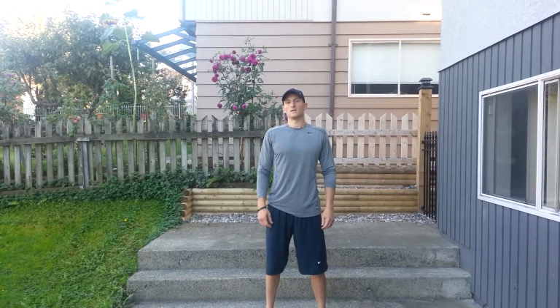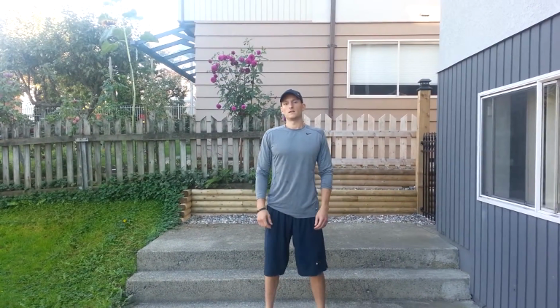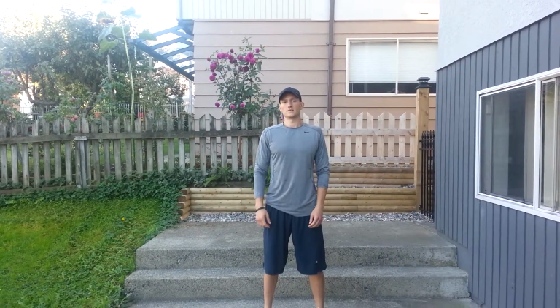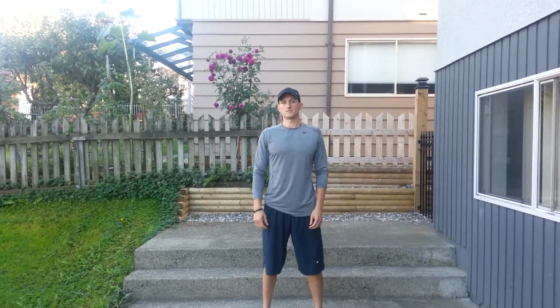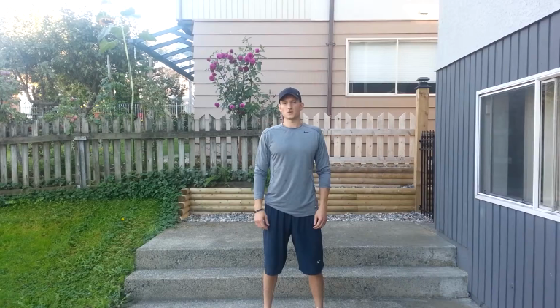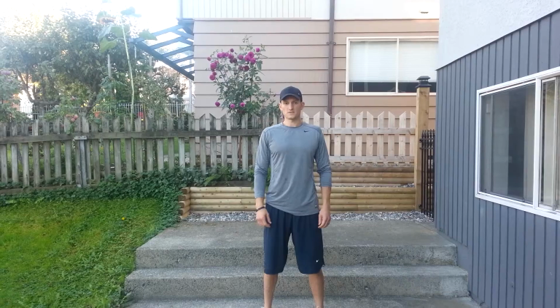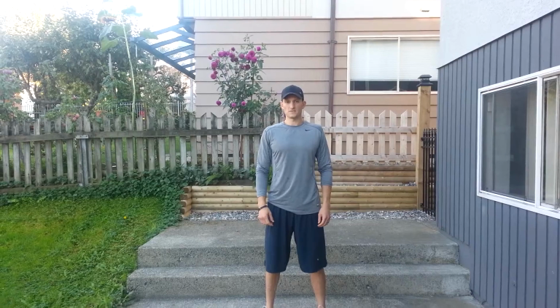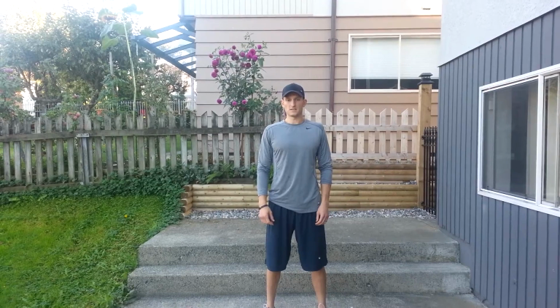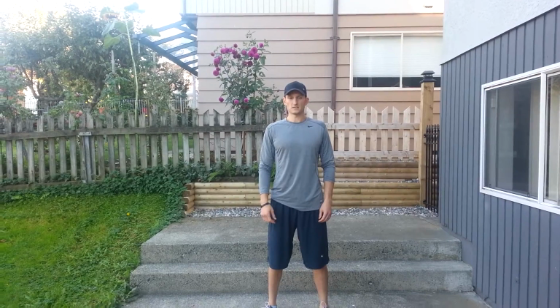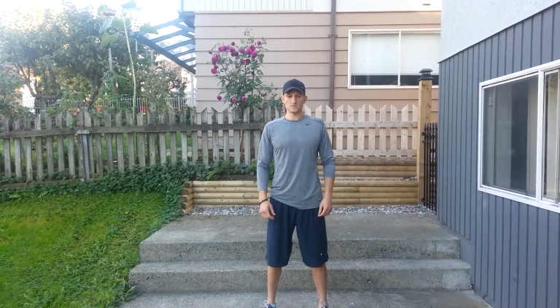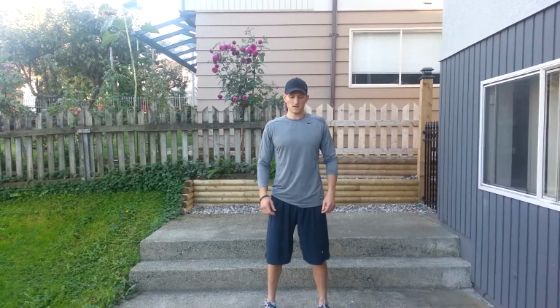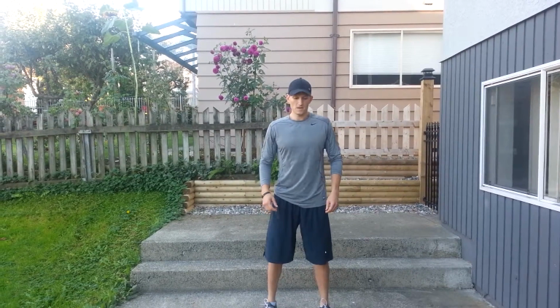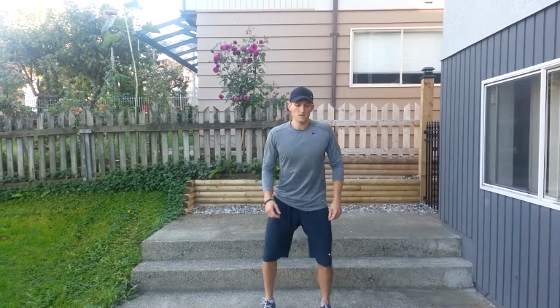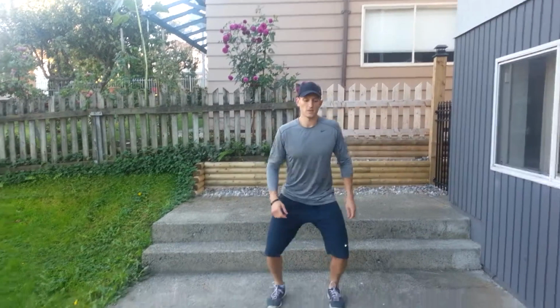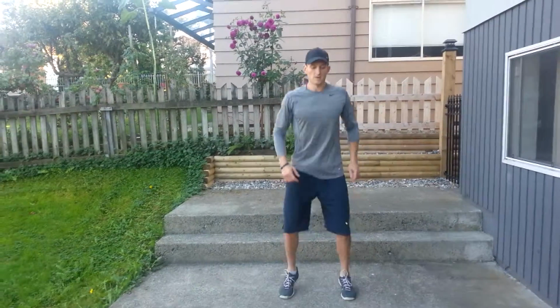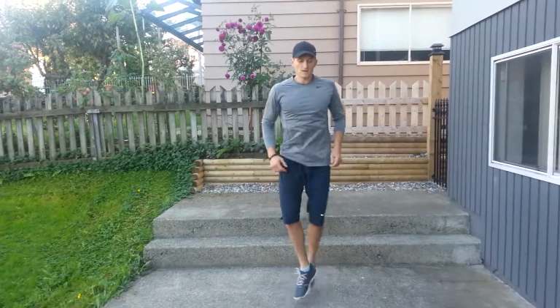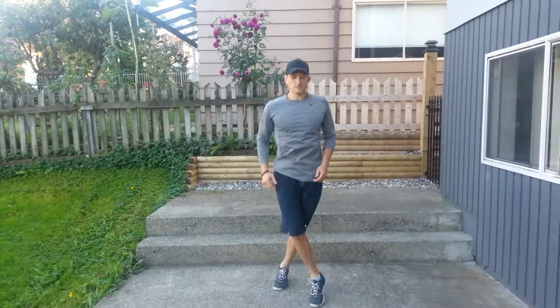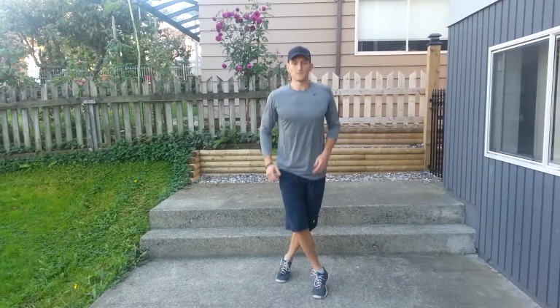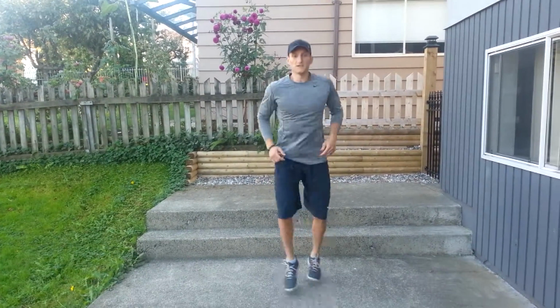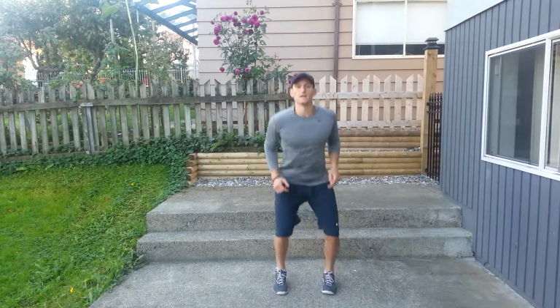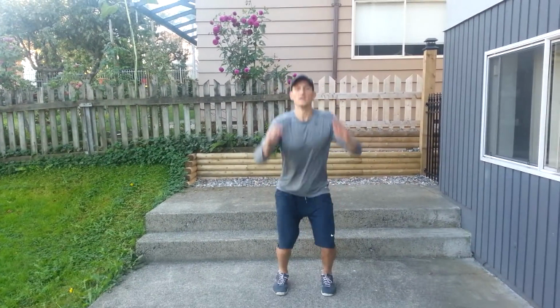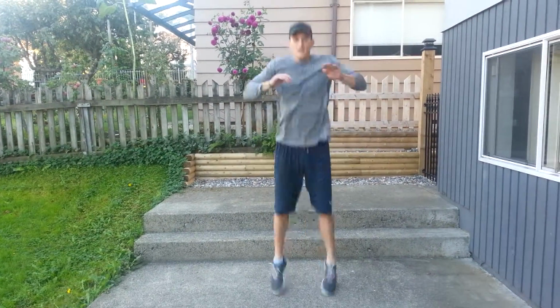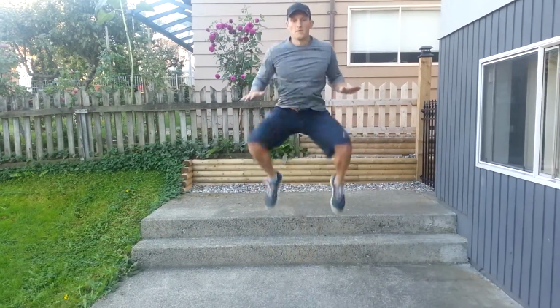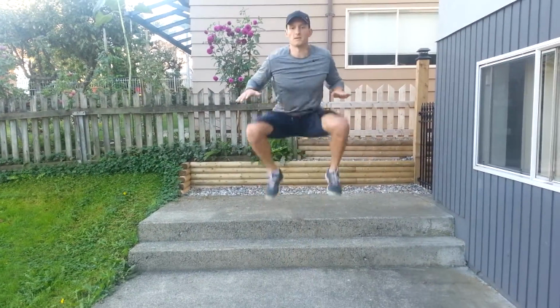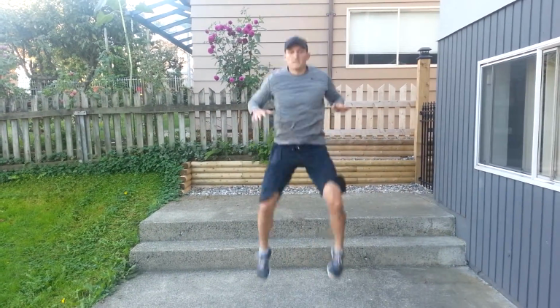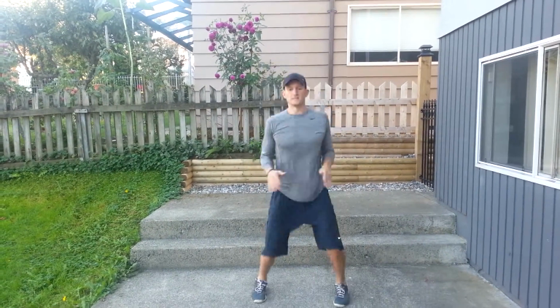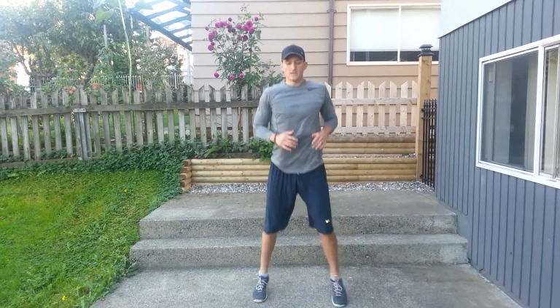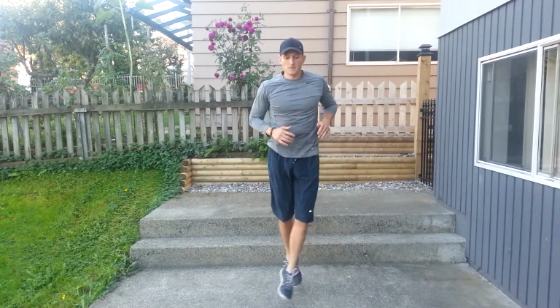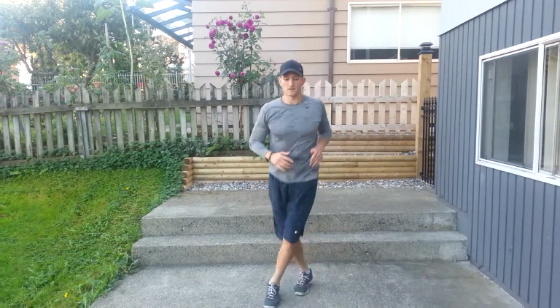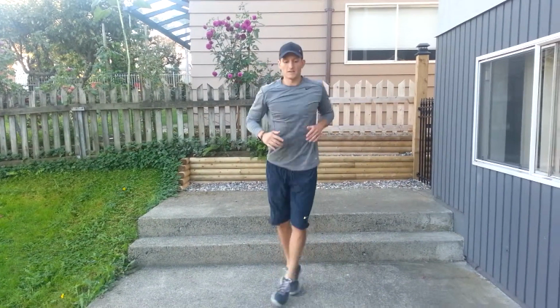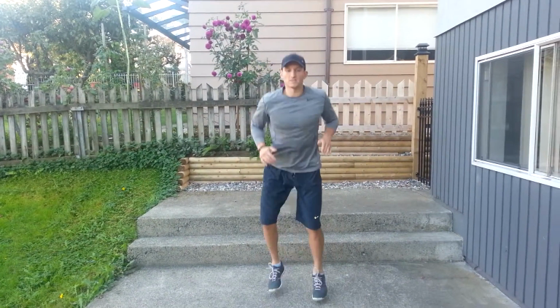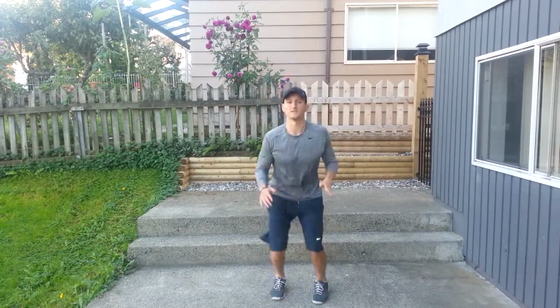Next is cross-foot tuck jump. We're going to cross our feet, bring the knees up, cross our feet.